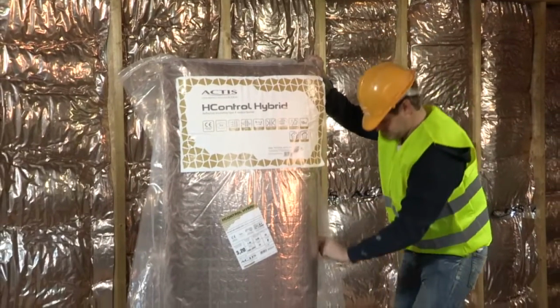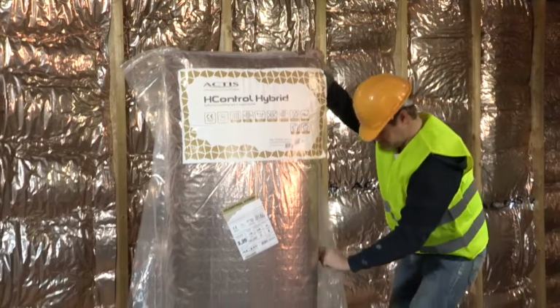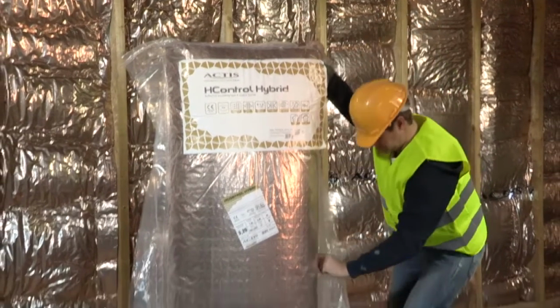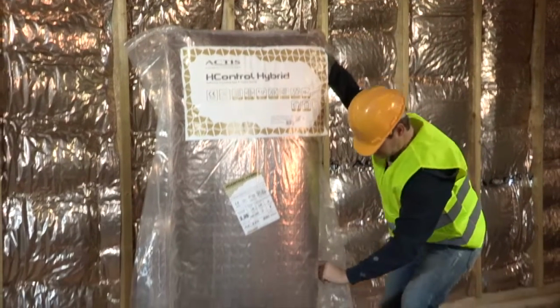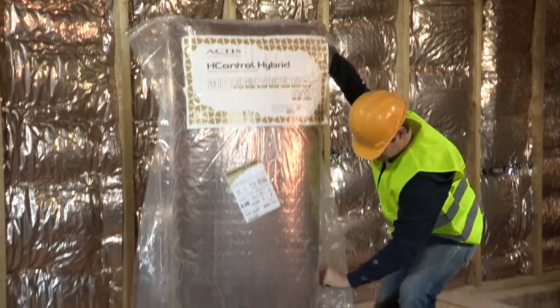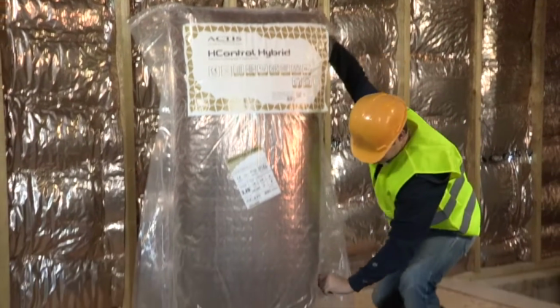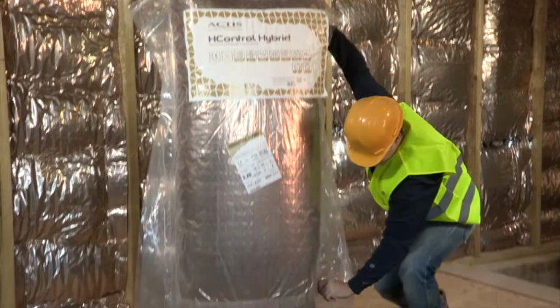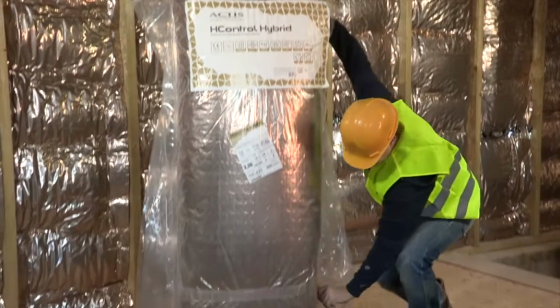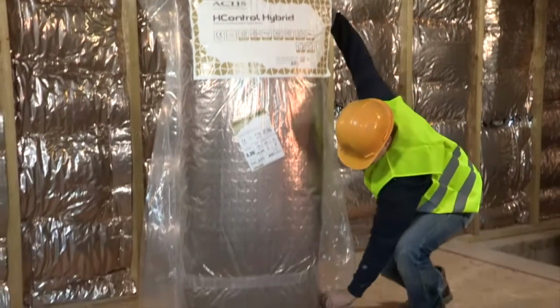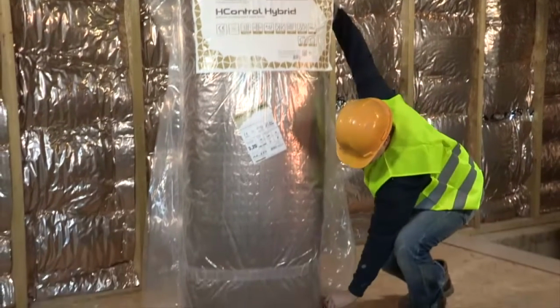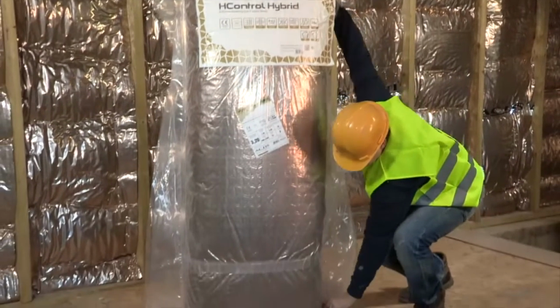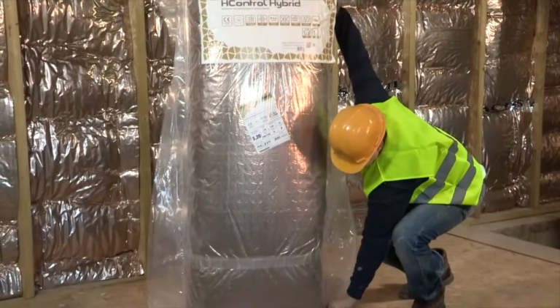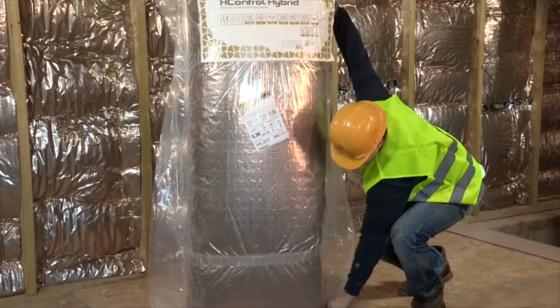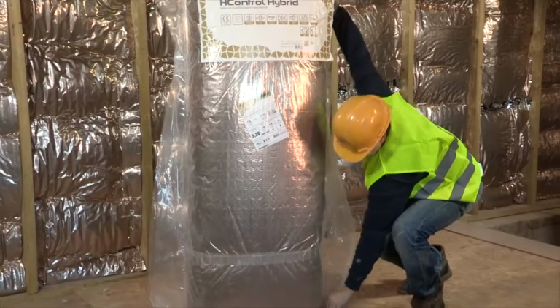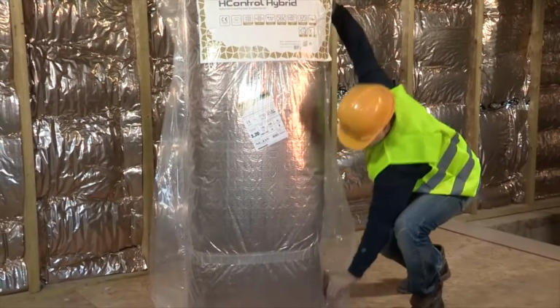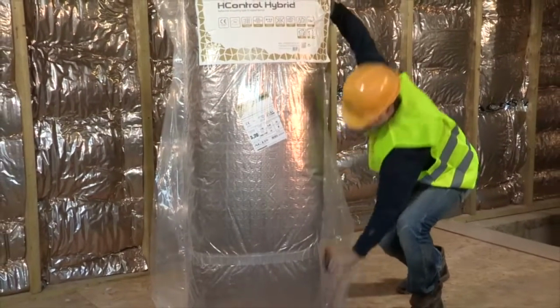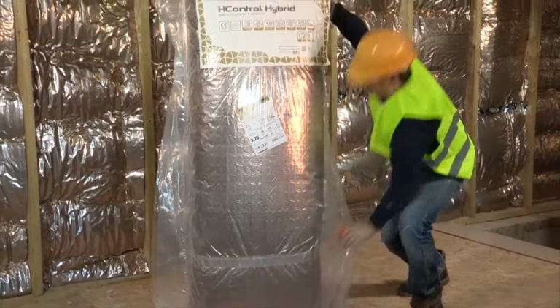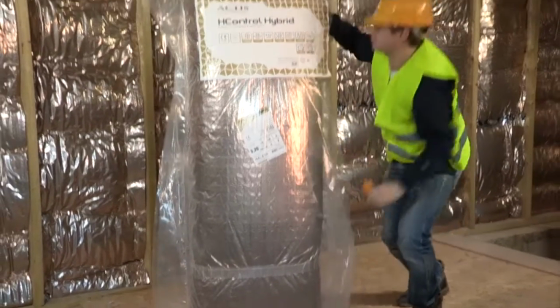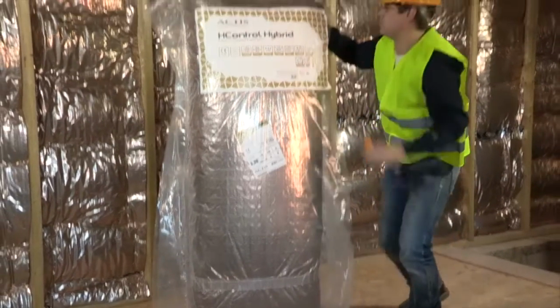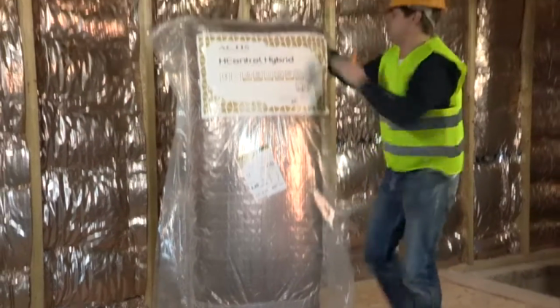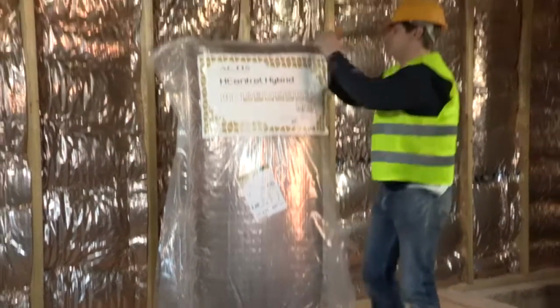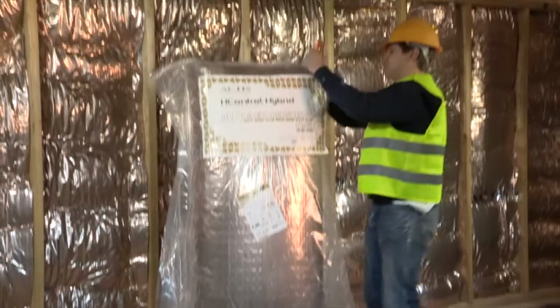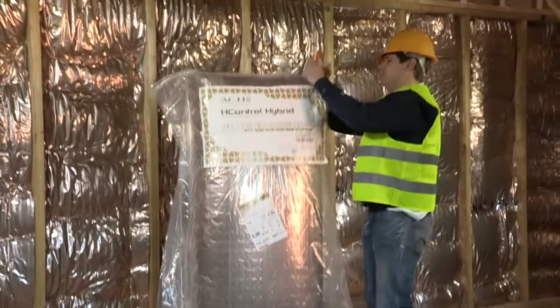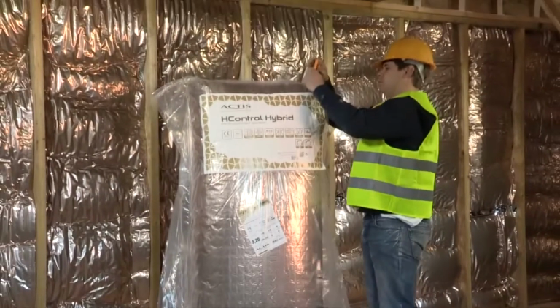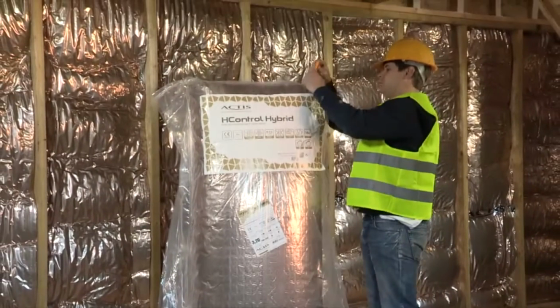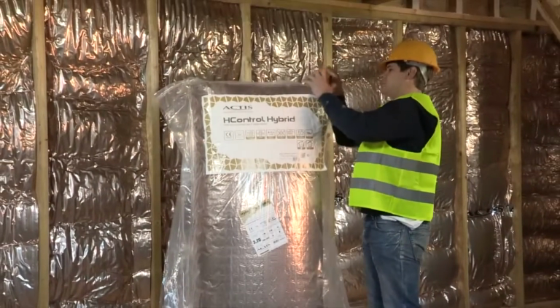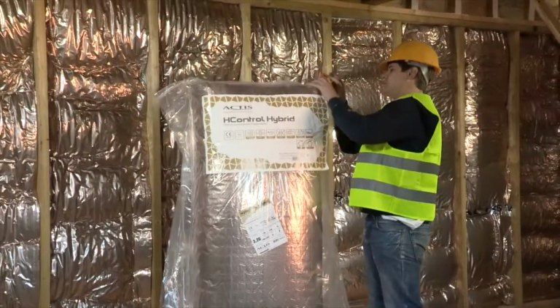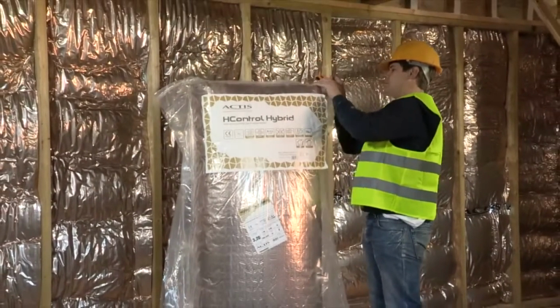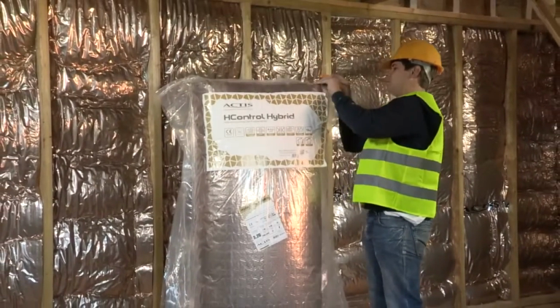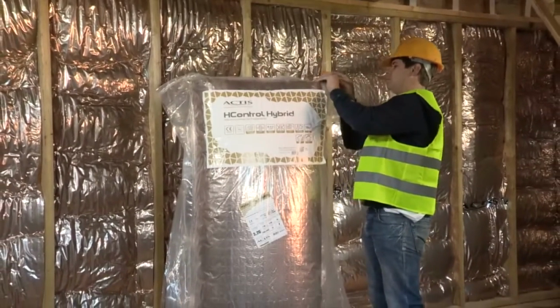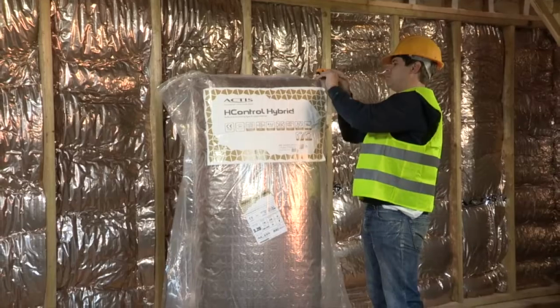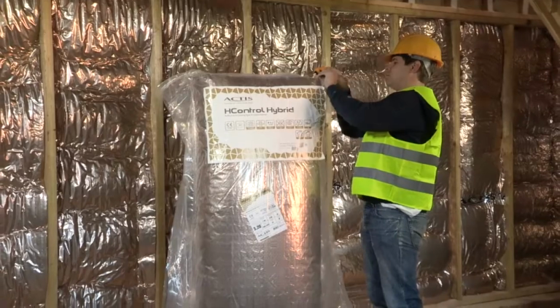Actis presents H-Control Hybrid, a vapor-controlled layer with built-in thermal performance.